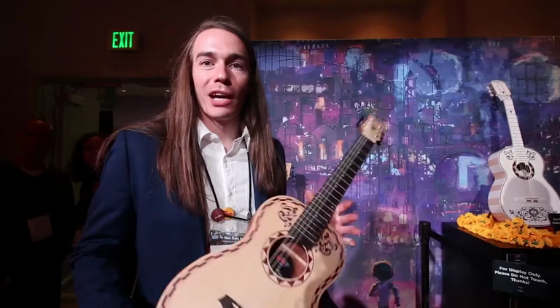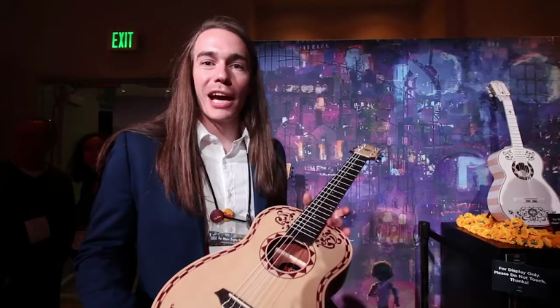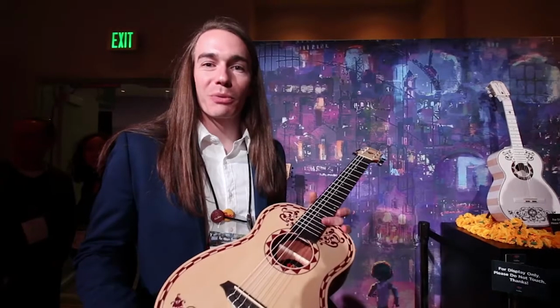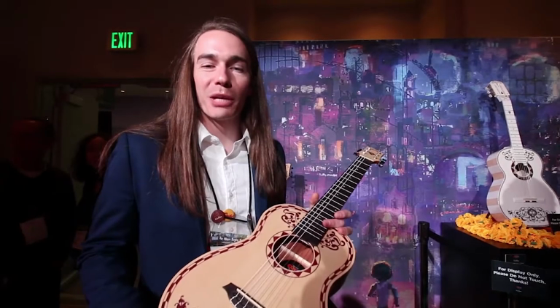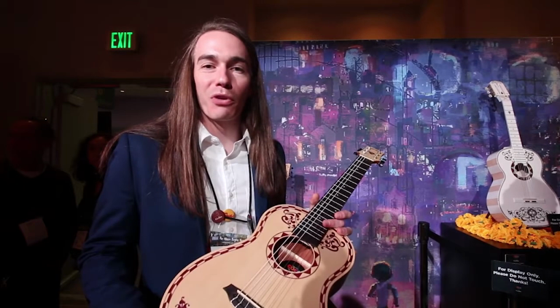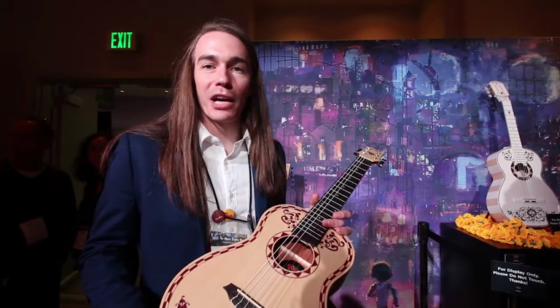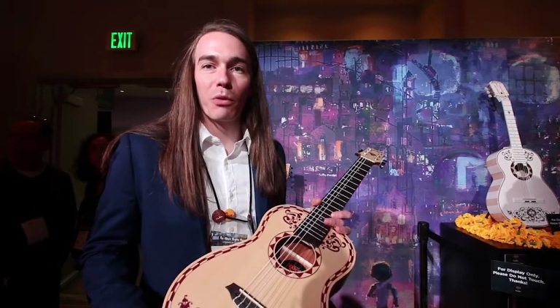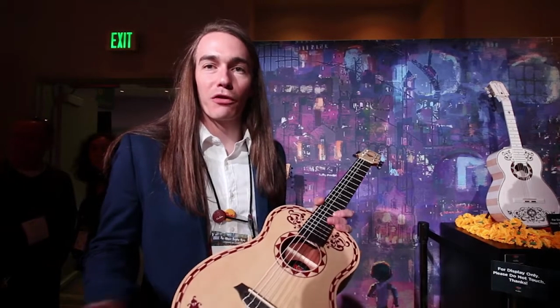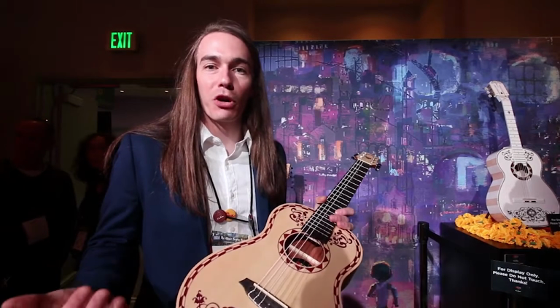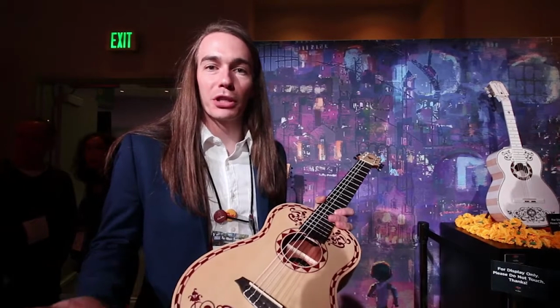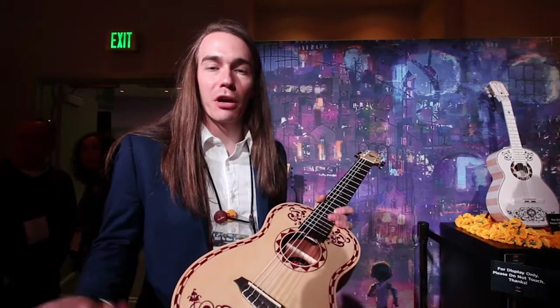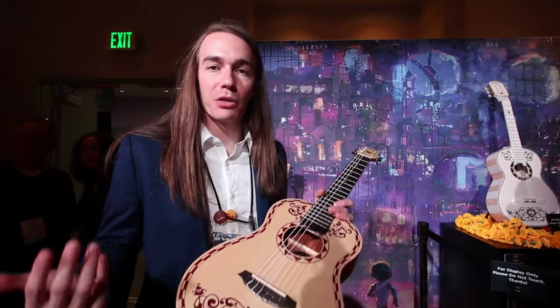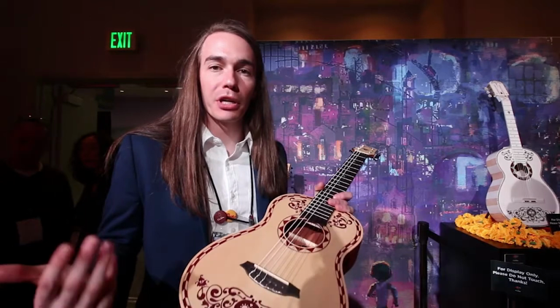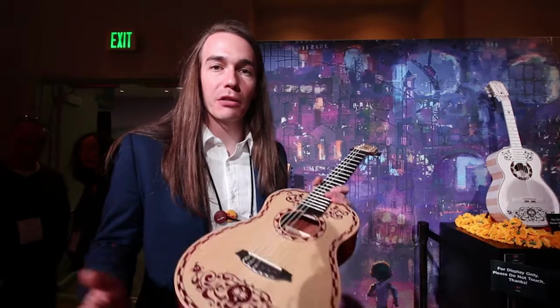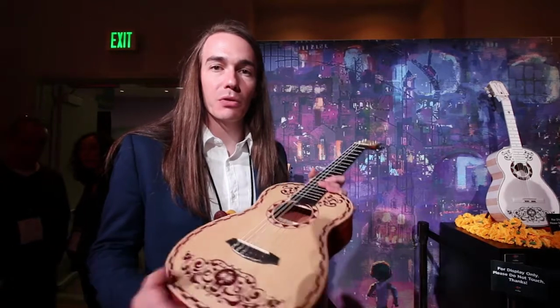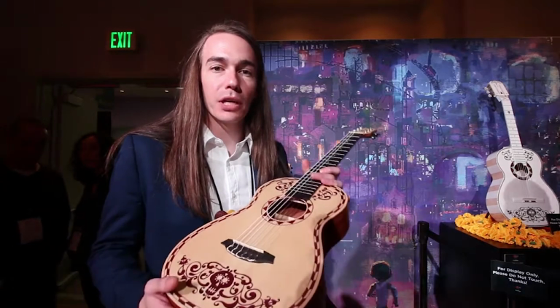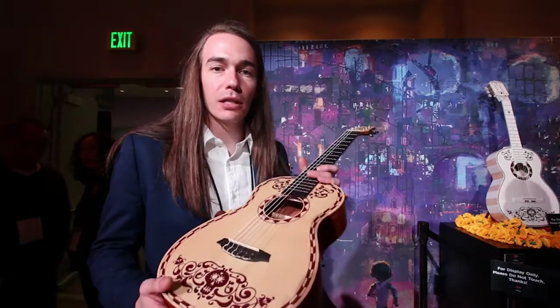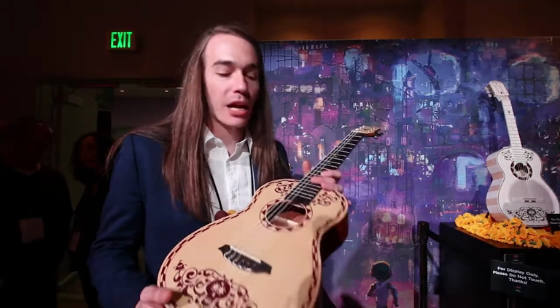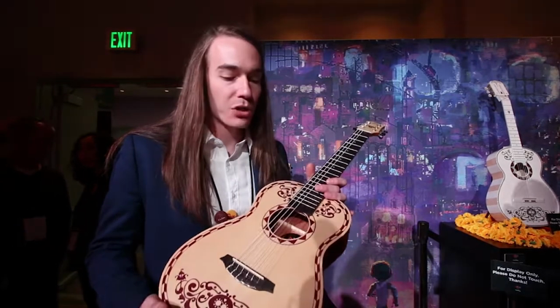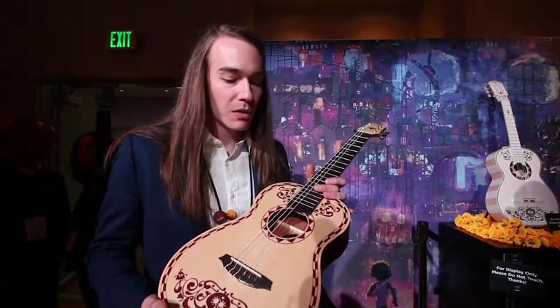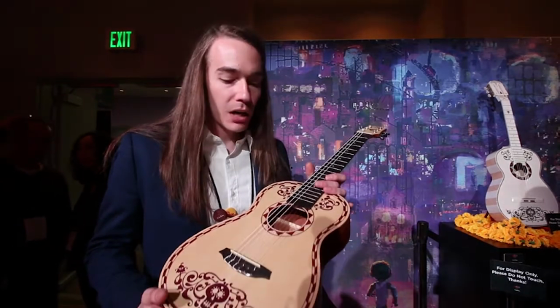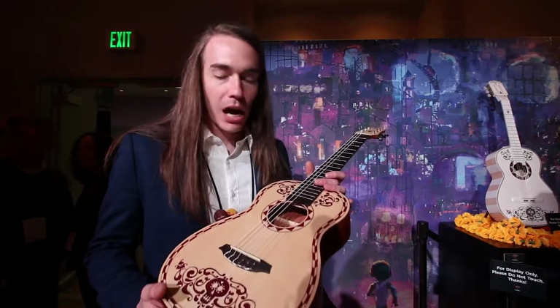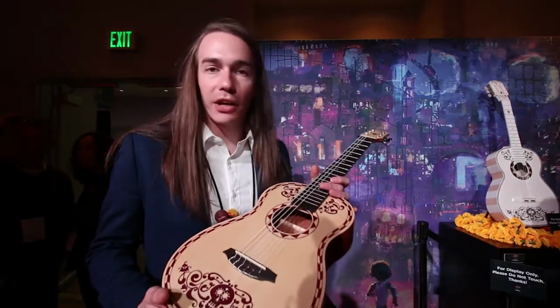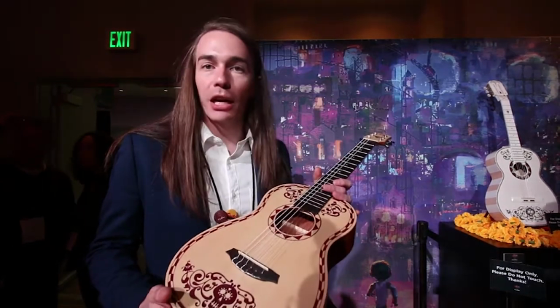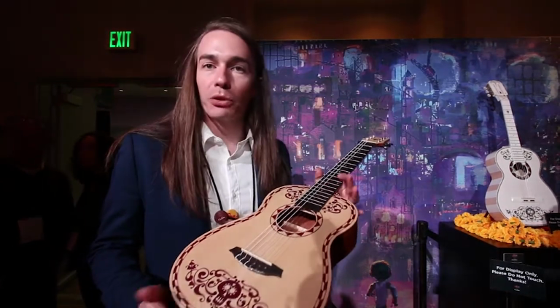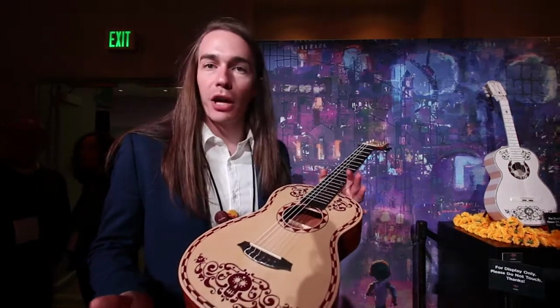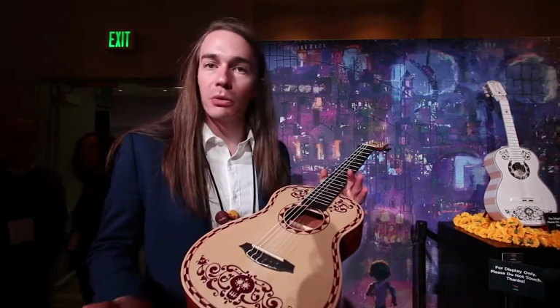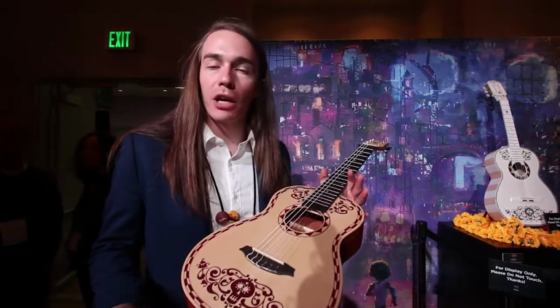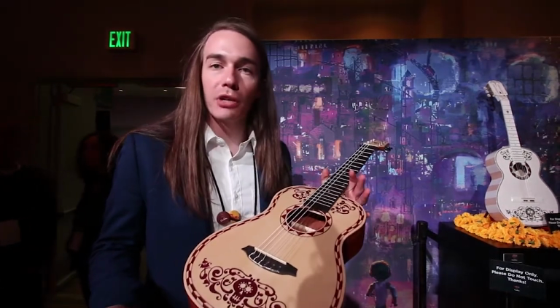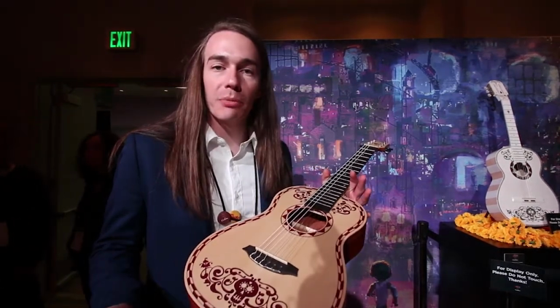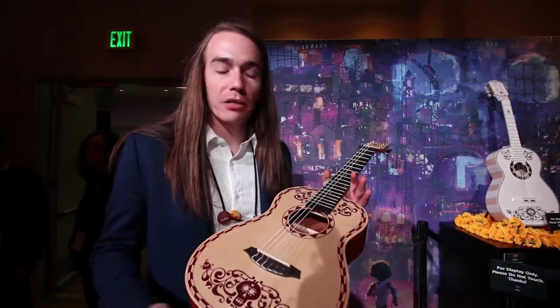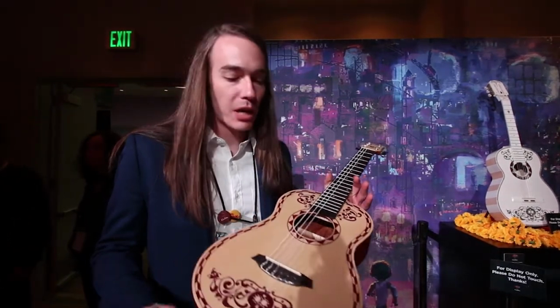Hi guys, my name is Ryan. I work for Cordoba Guitars and we're here at the 2018 NAMM show. We got a couple new products I want to talk to you guys about today.